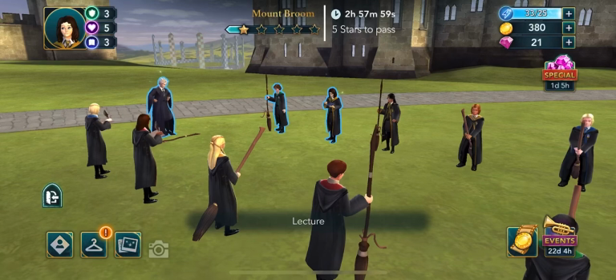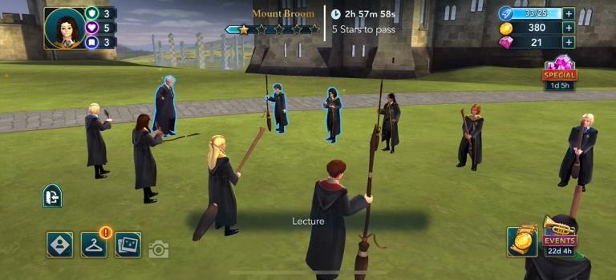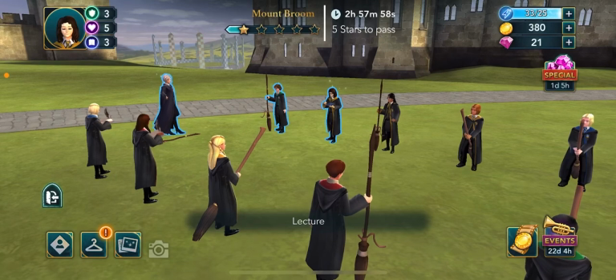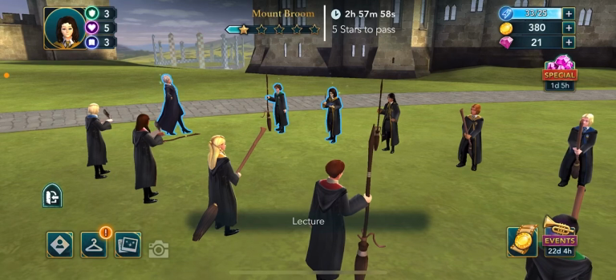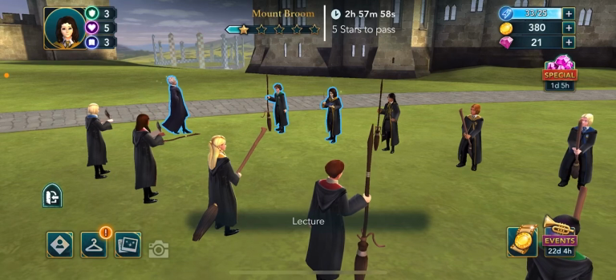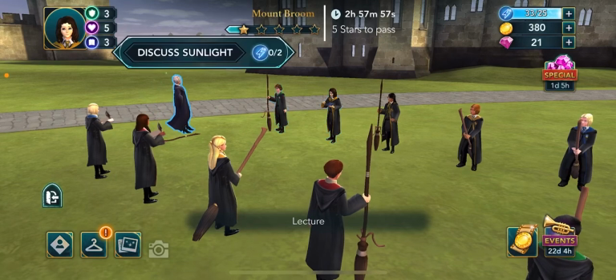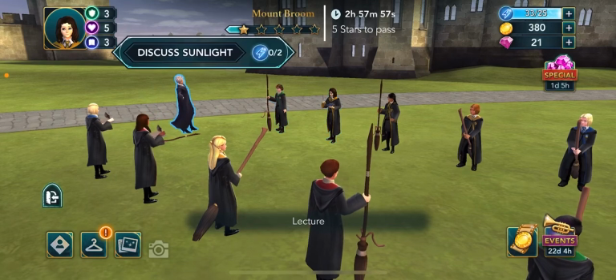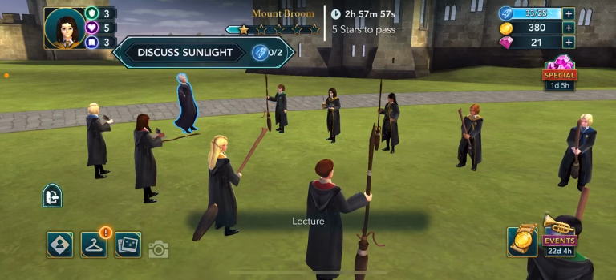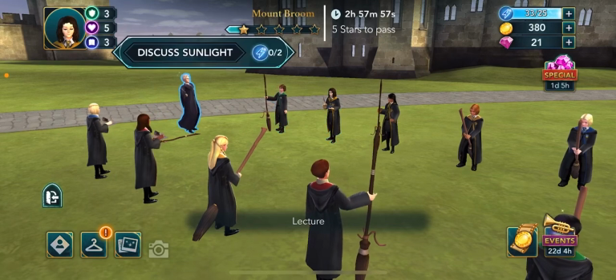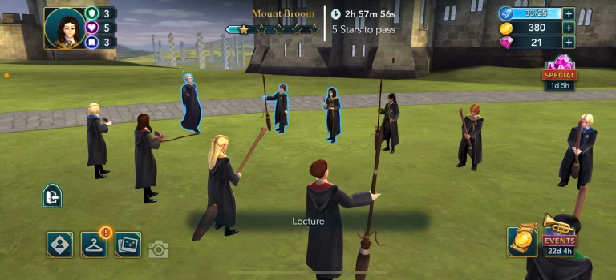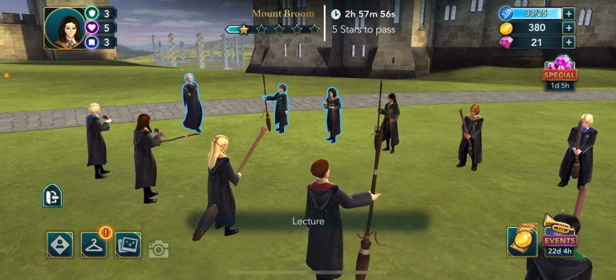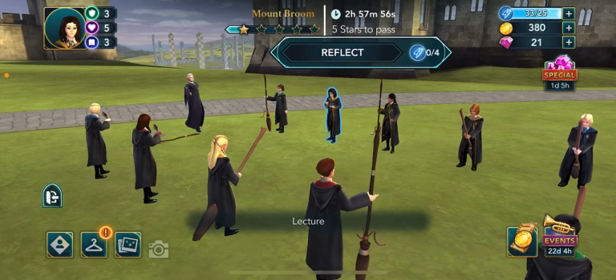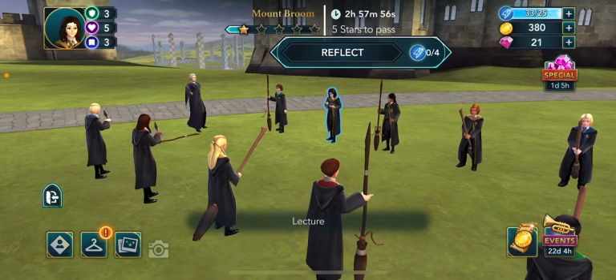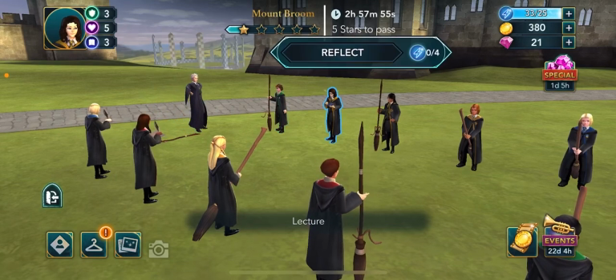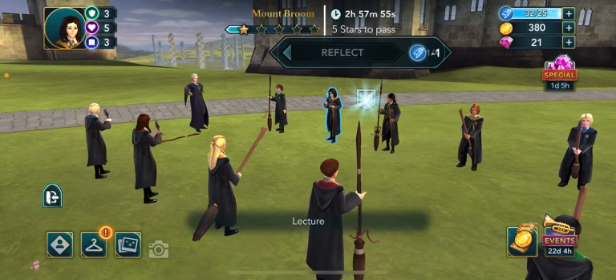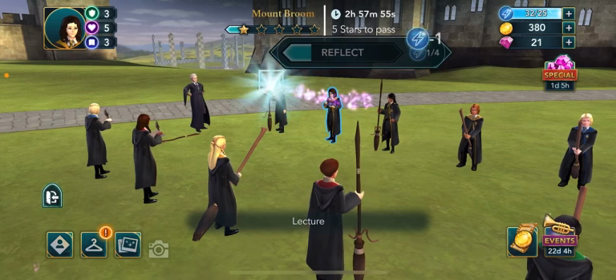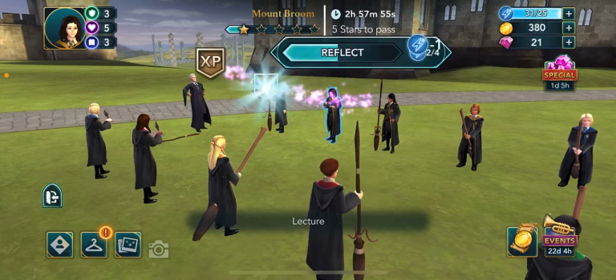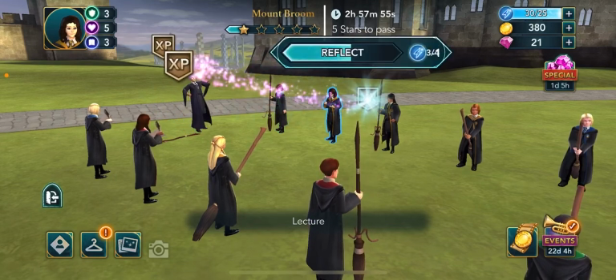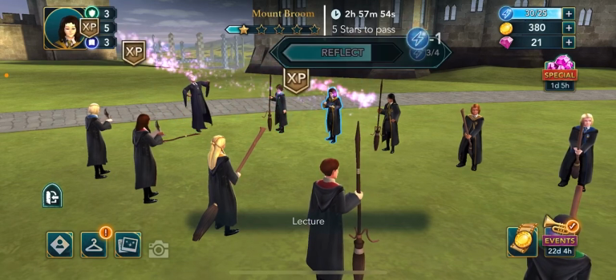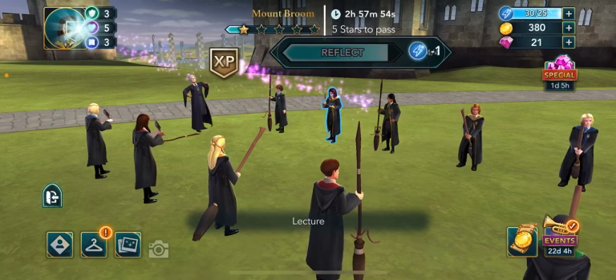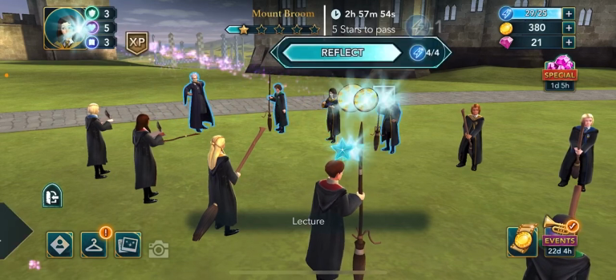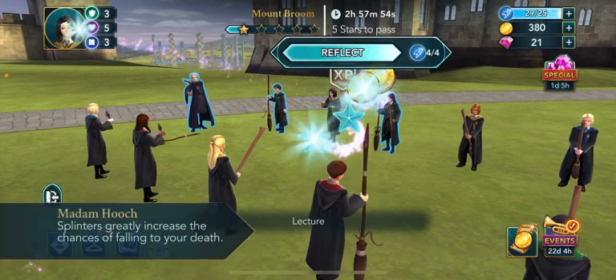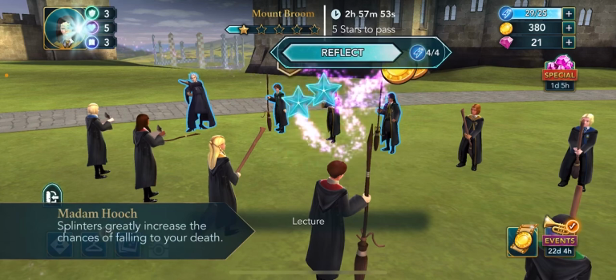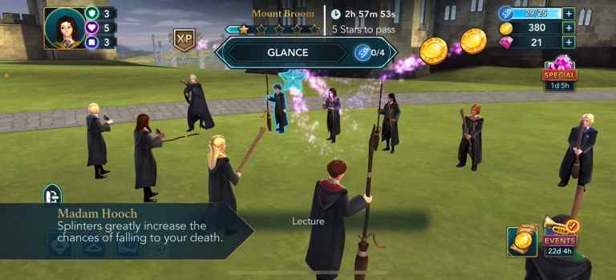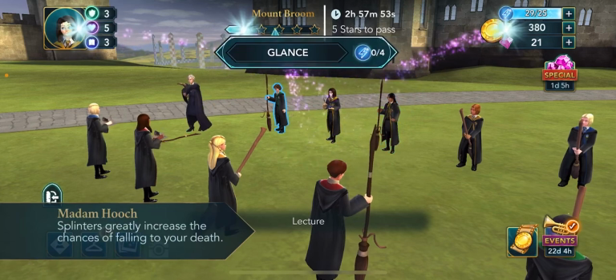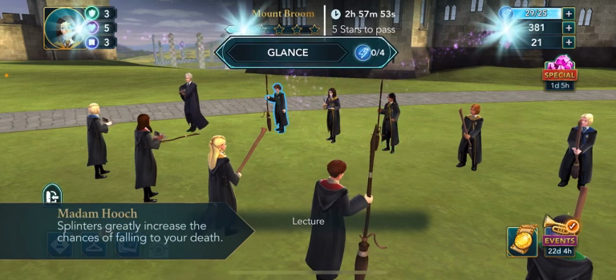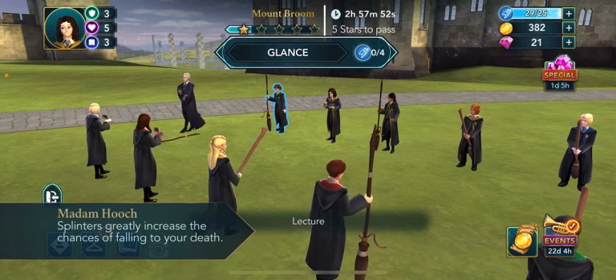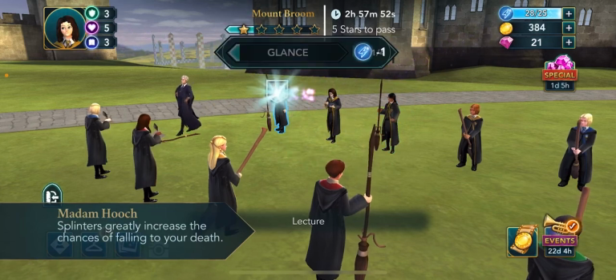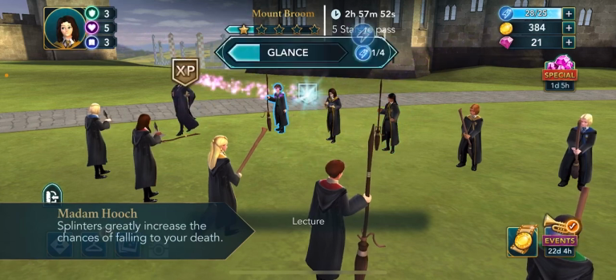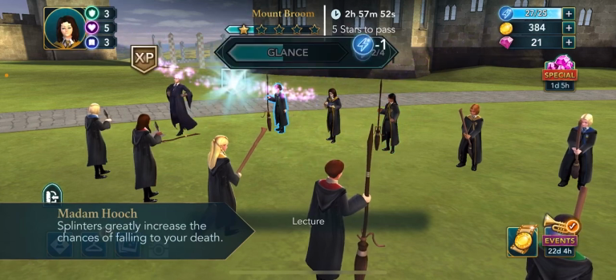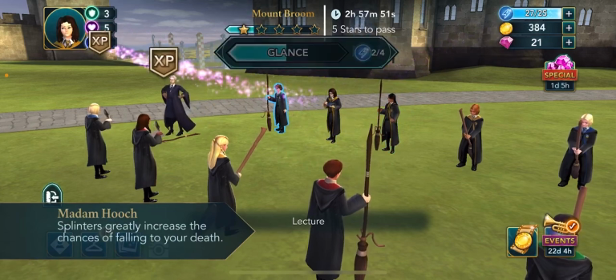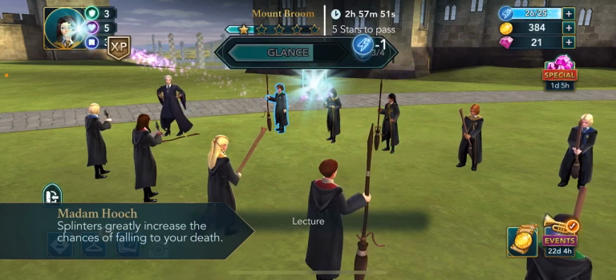Welcome back to Hogwarts Mystery. Today we are continuing our flying class lesson on how to mount our brooms.